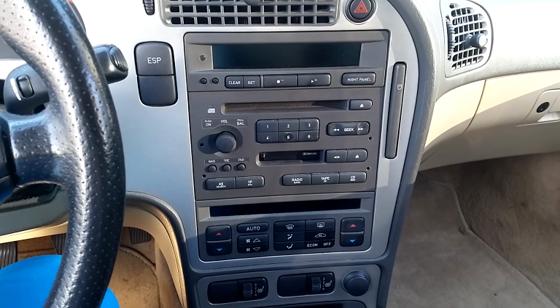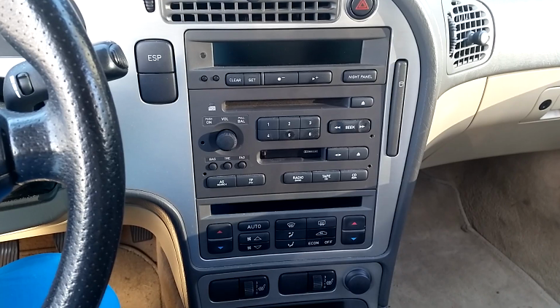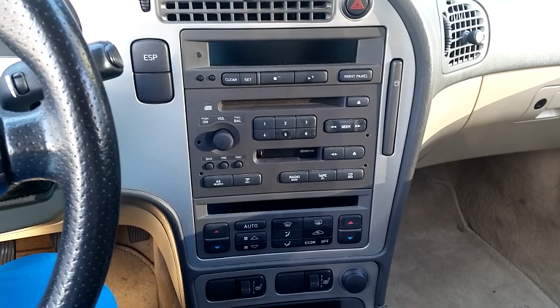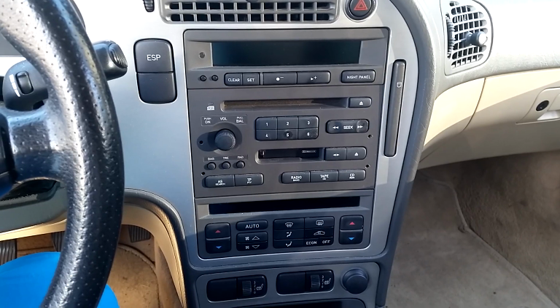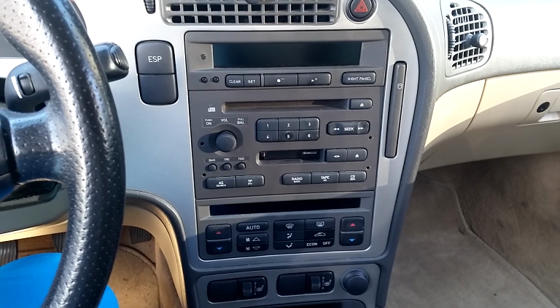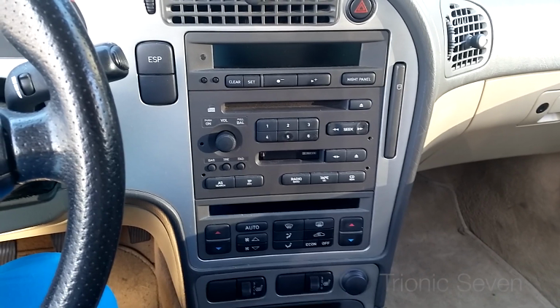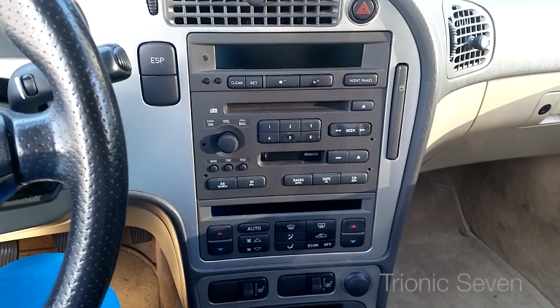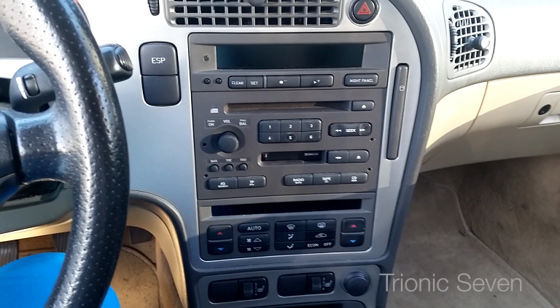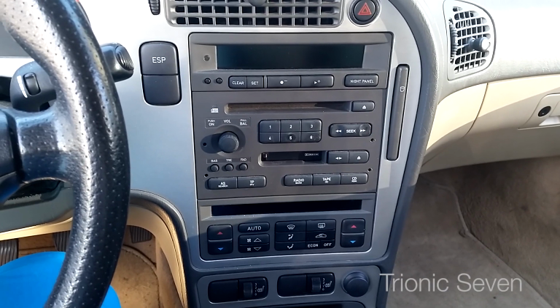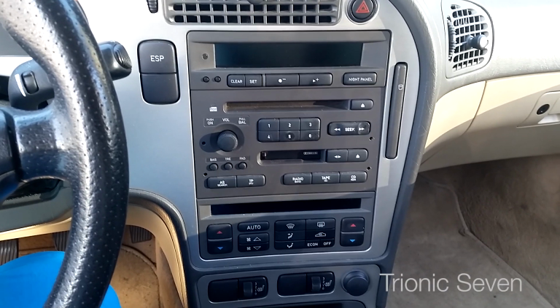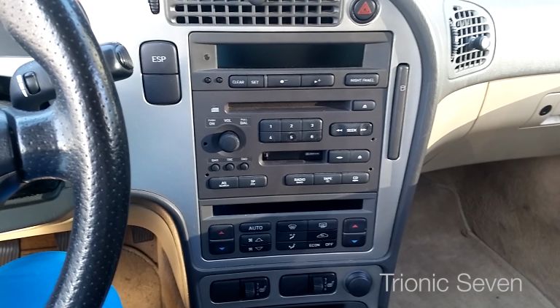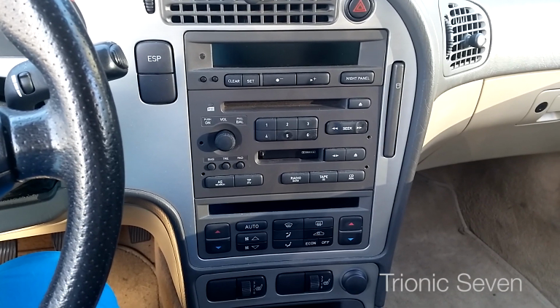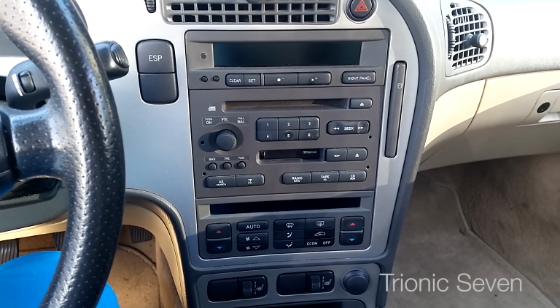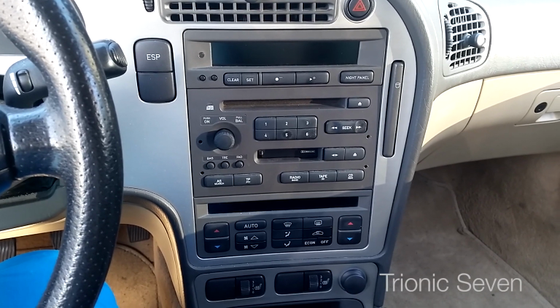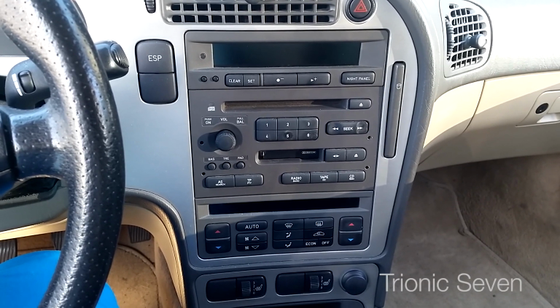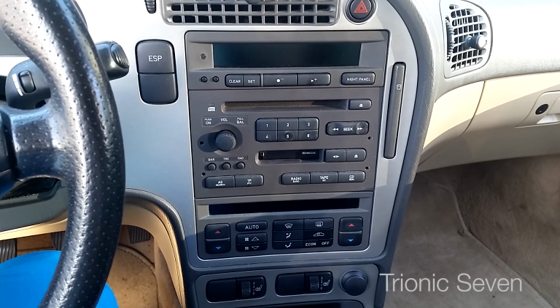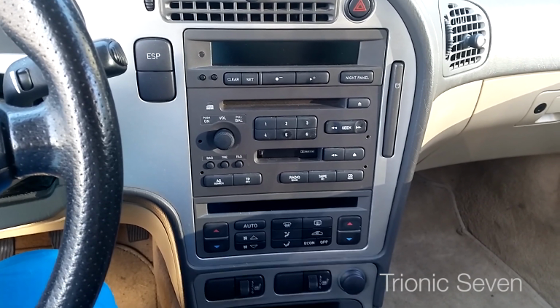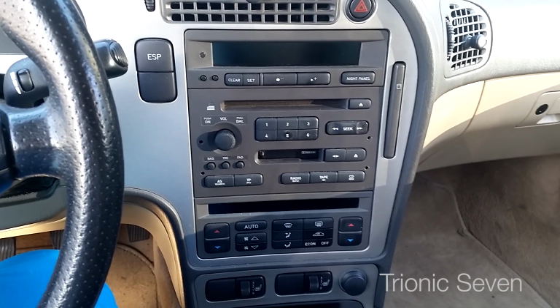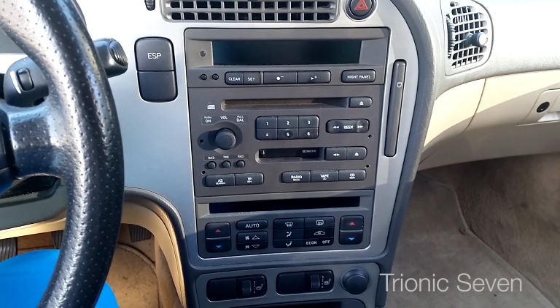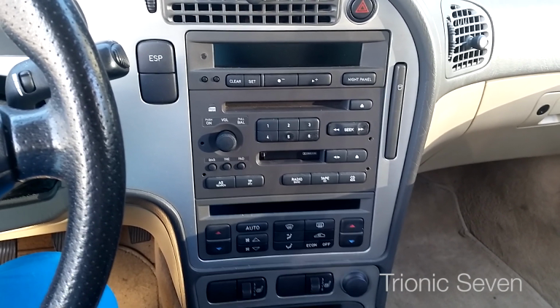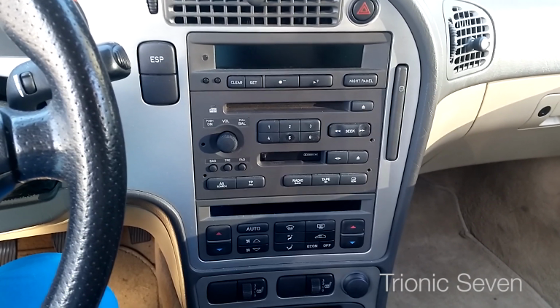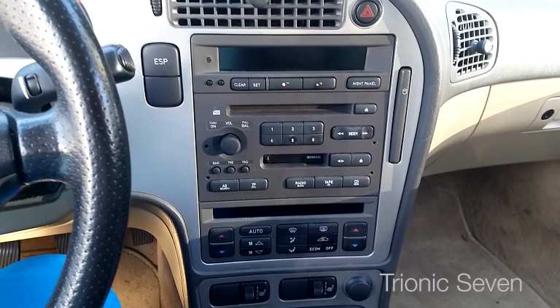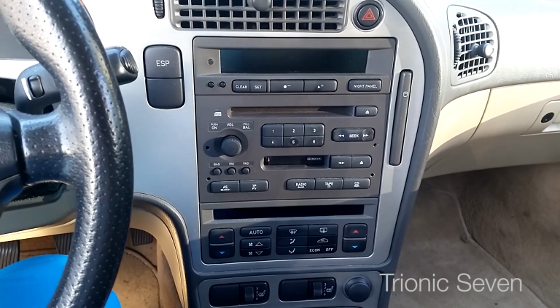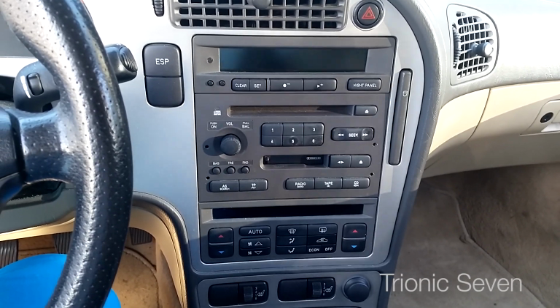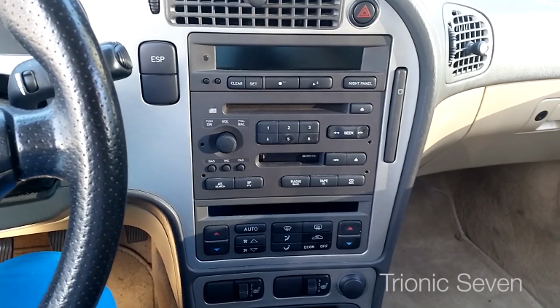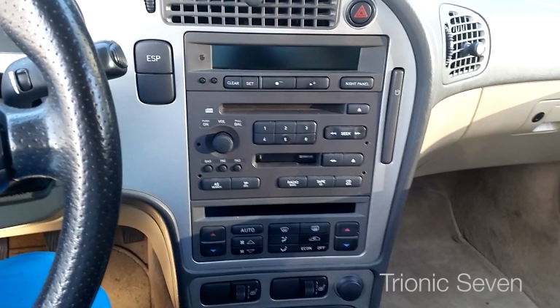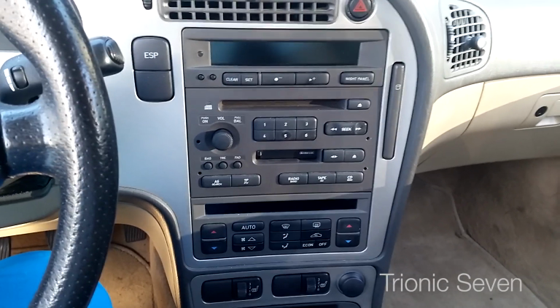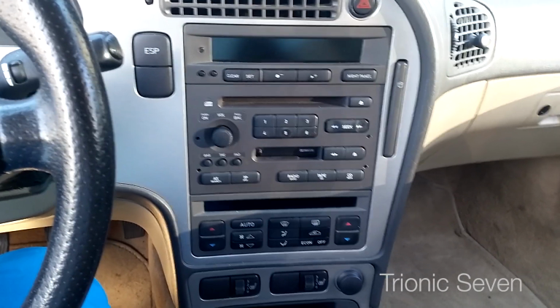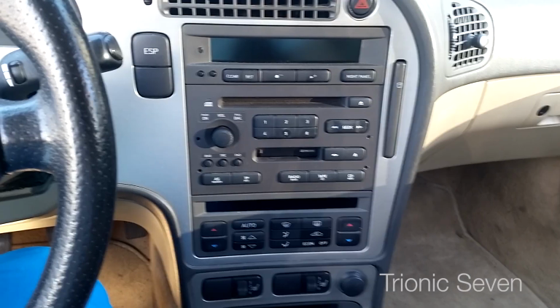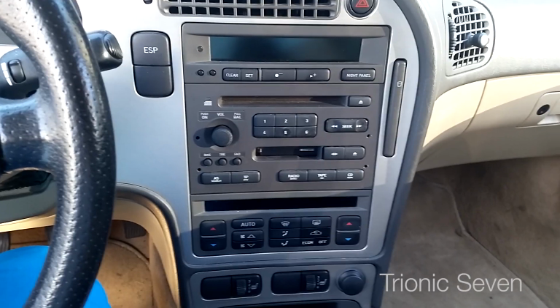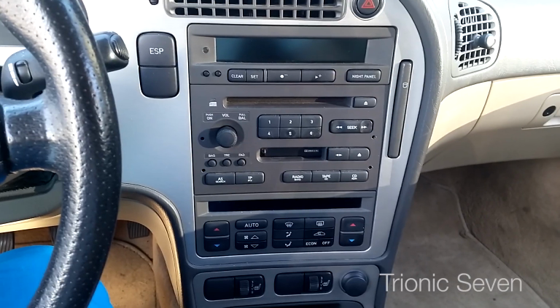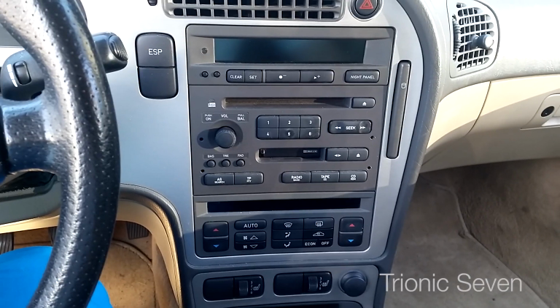Welcome to Trionic 7. I'm Jonathan and I'm here in my 2002 Saab 9-5 Aero.